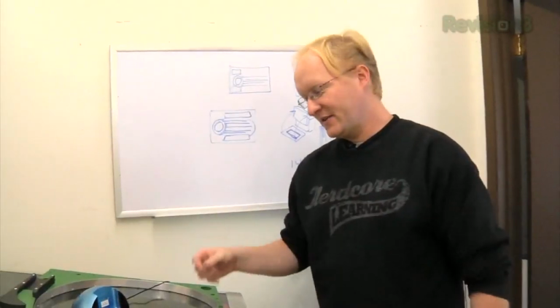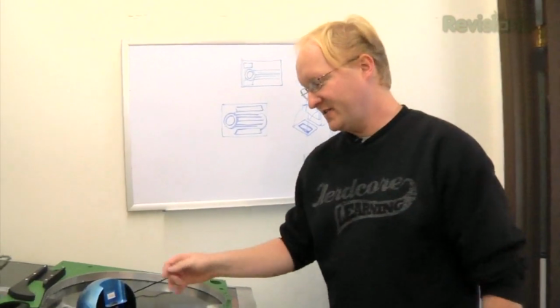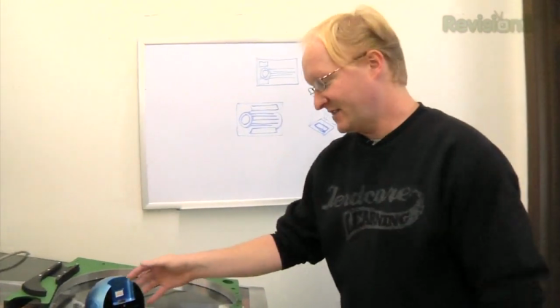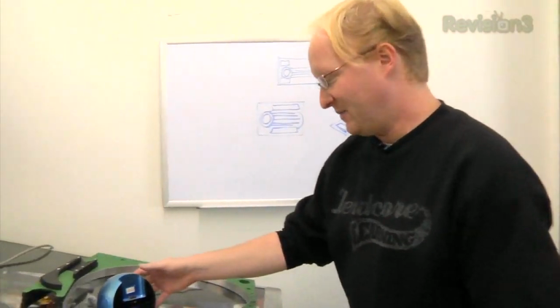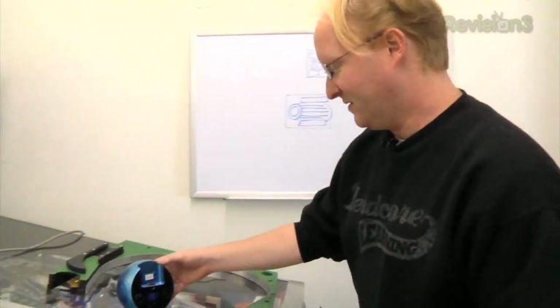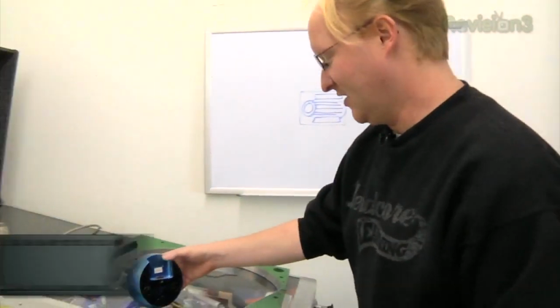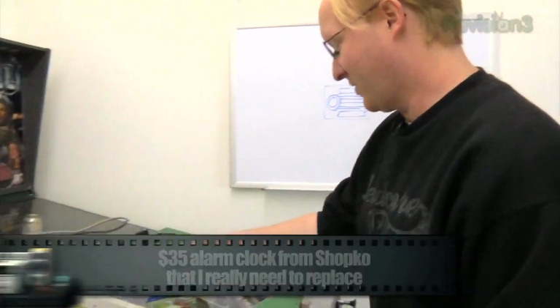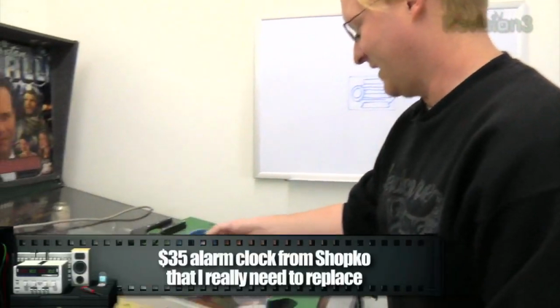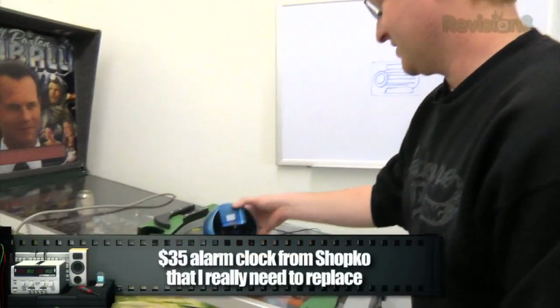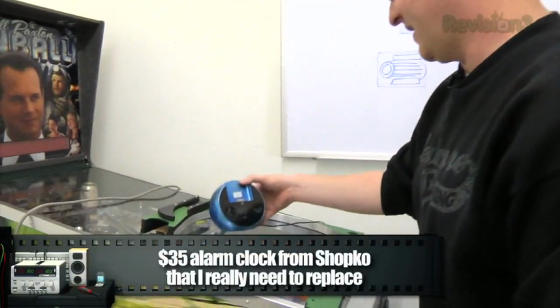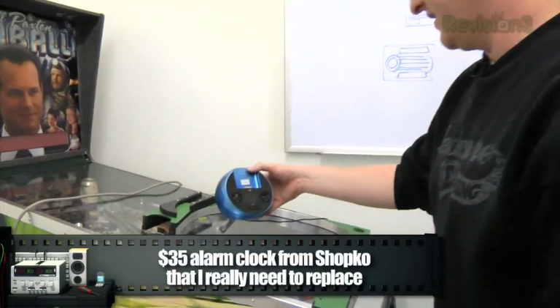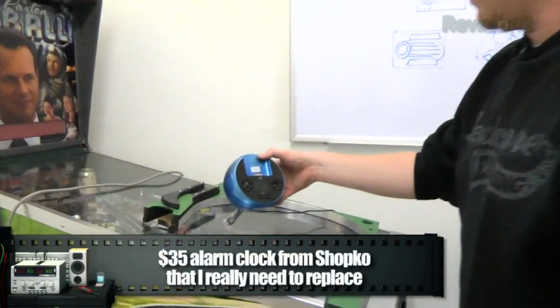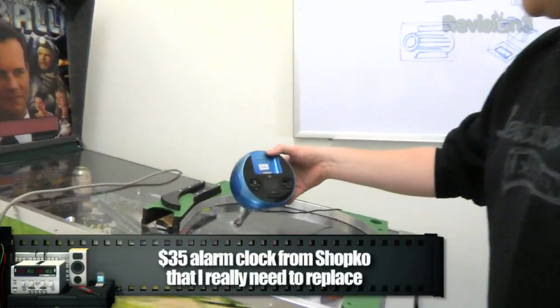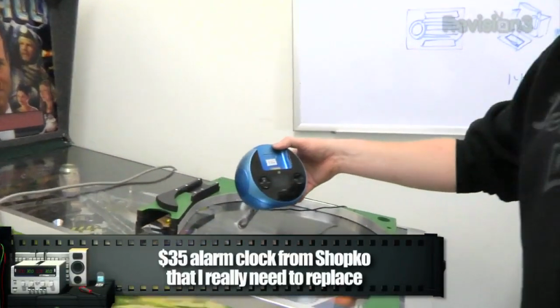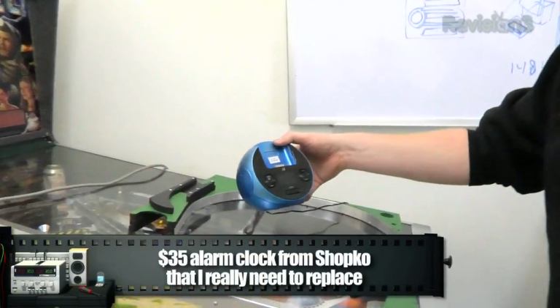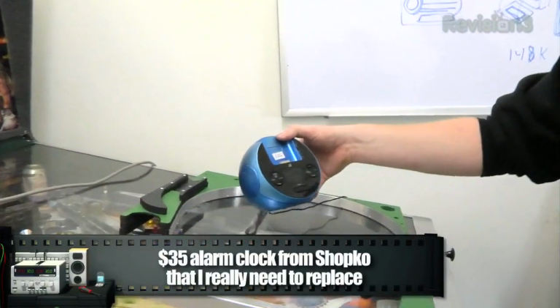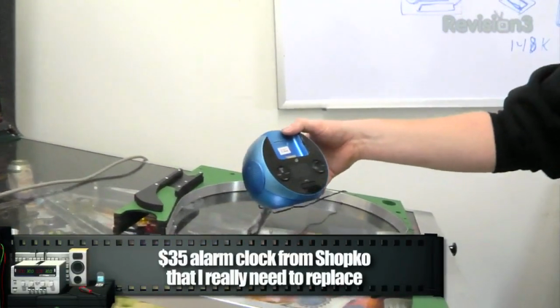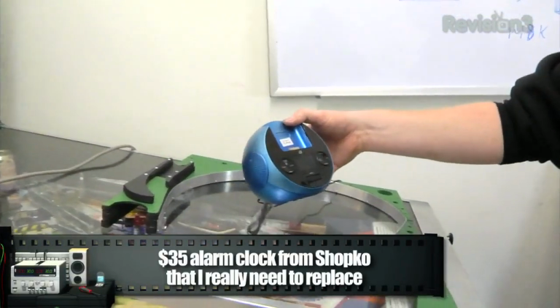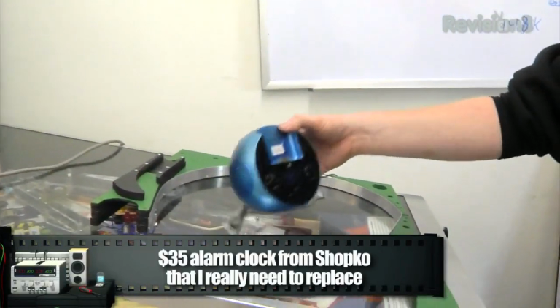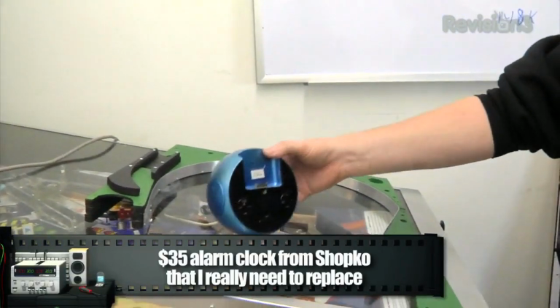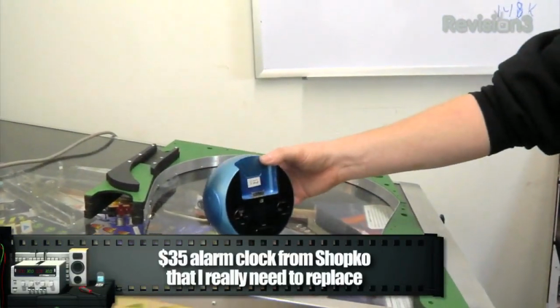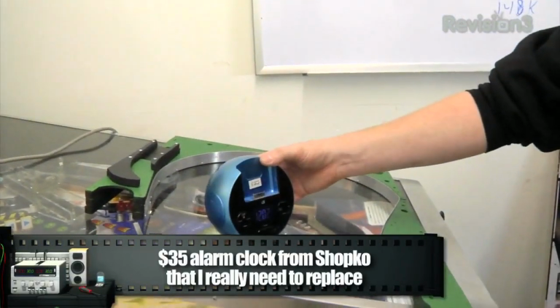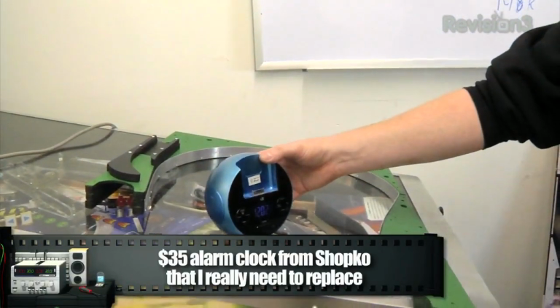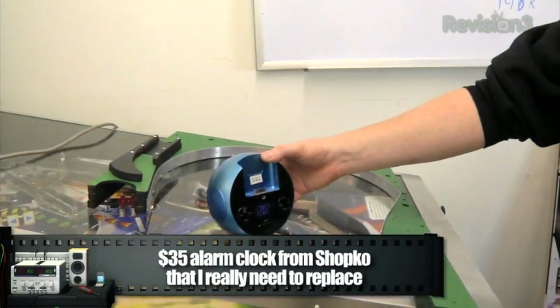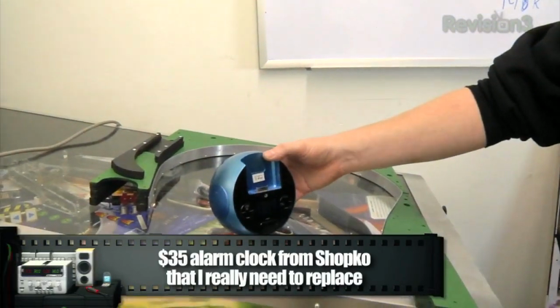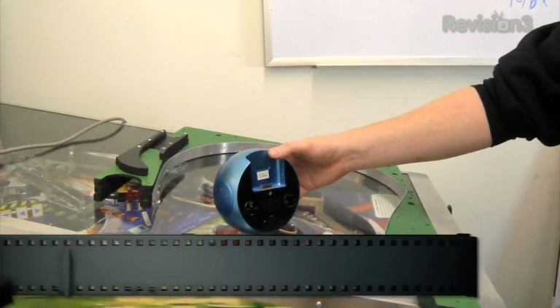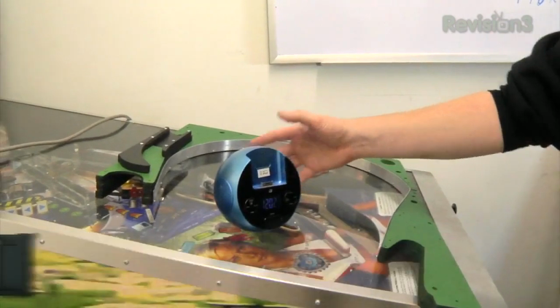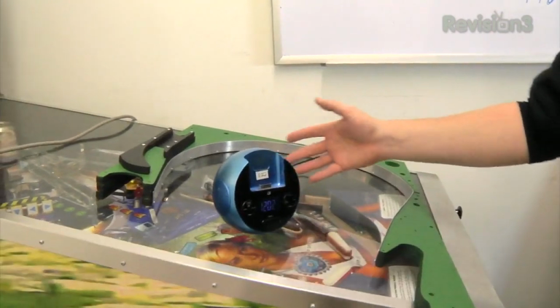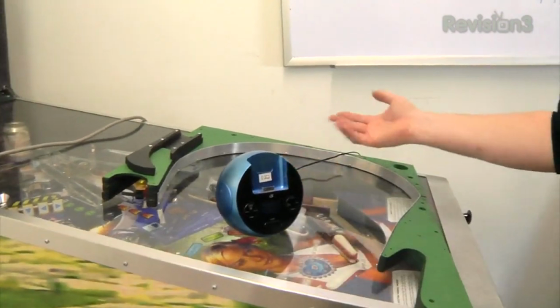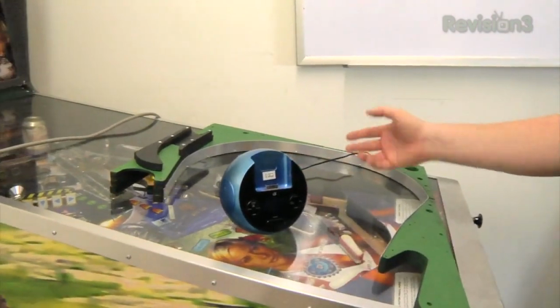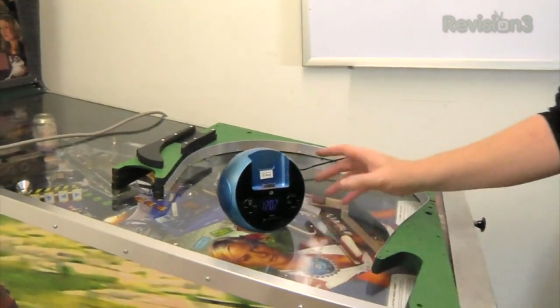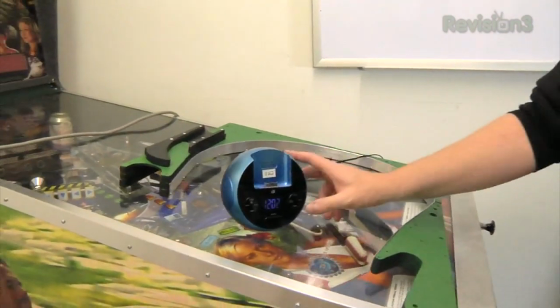What I propose is that we design a universal alarm clock that should be in every hotel in the world, or at least the country. So what we're going to do today is build that, but we'll start by looking at an existing alarm clock and talk about the things about it that I don't like. Here's an example — this is mine from home. It's a good example of a bad one.